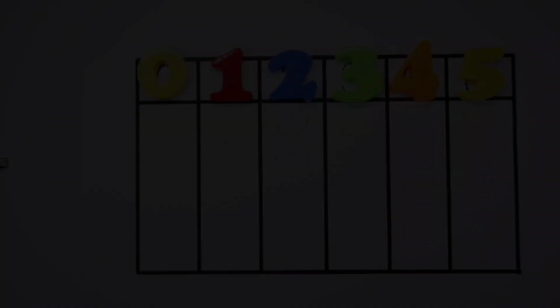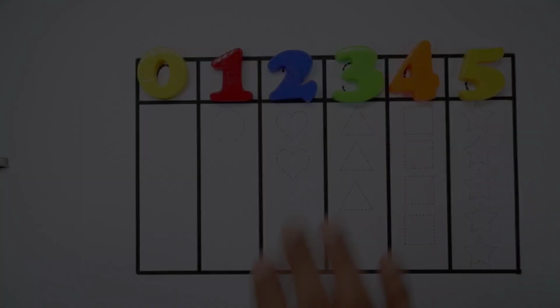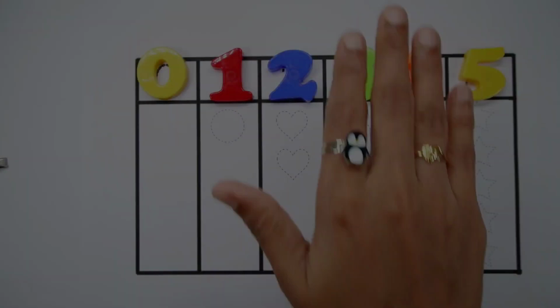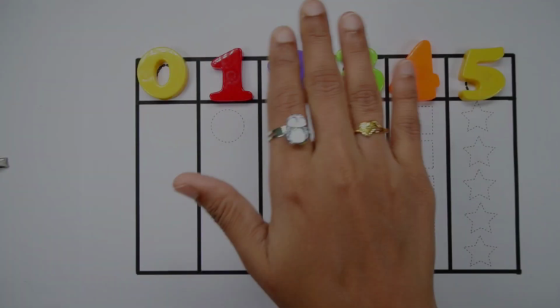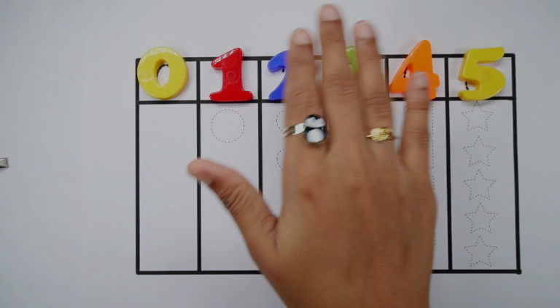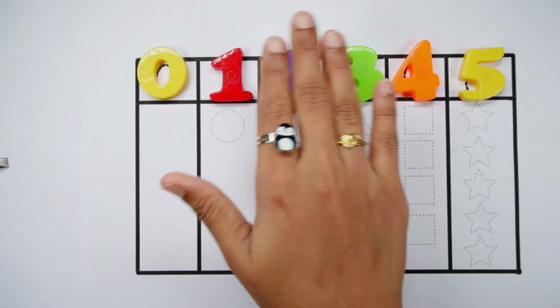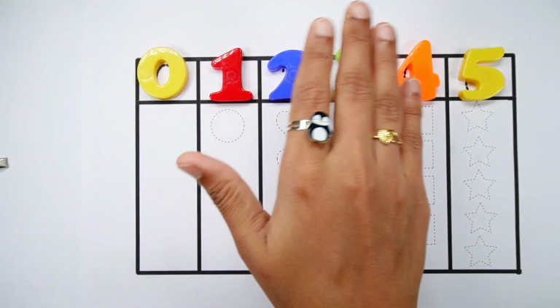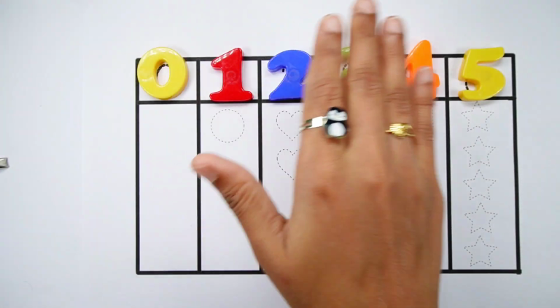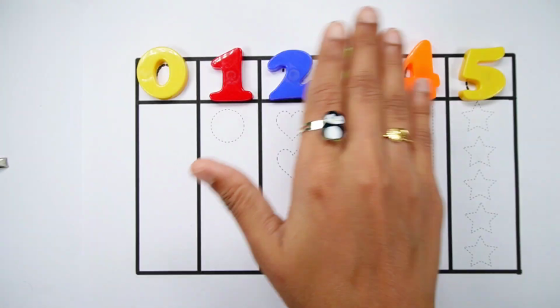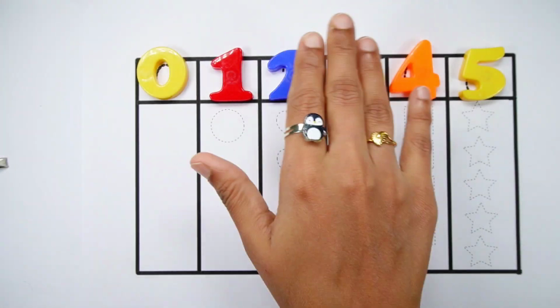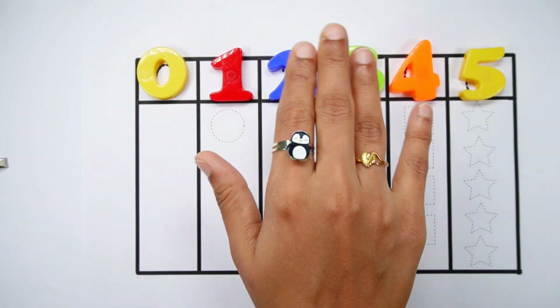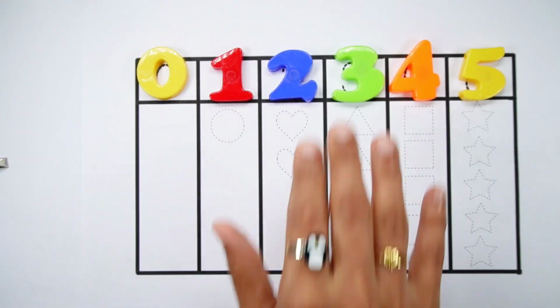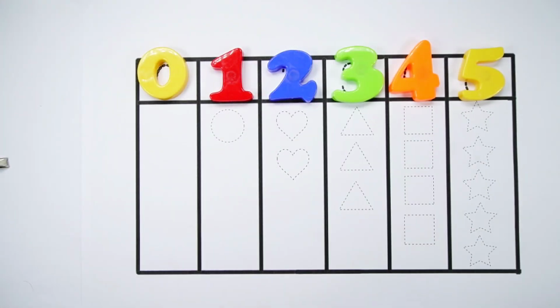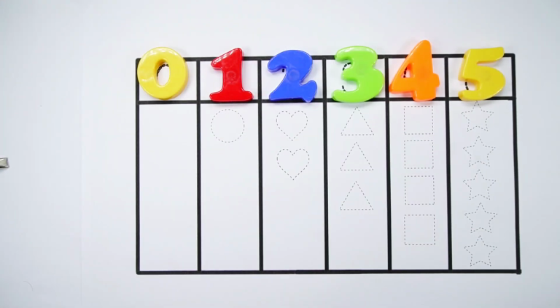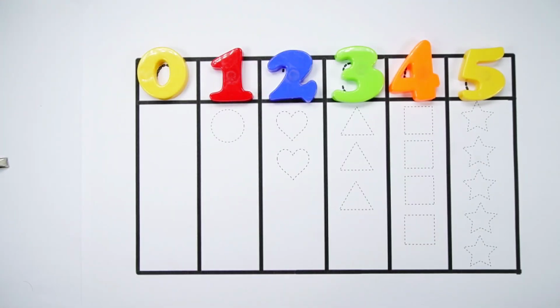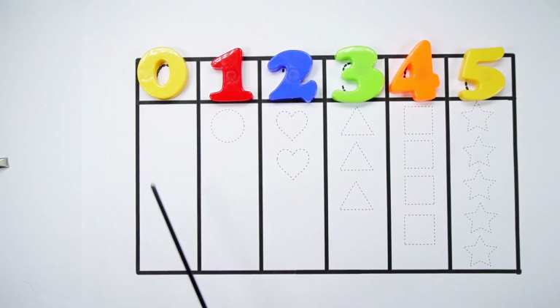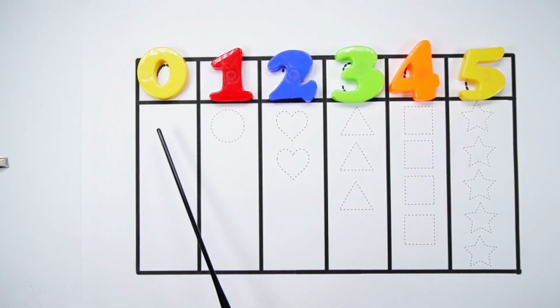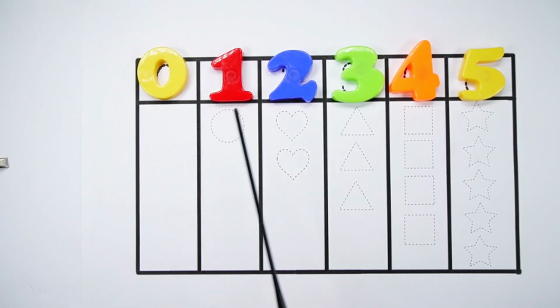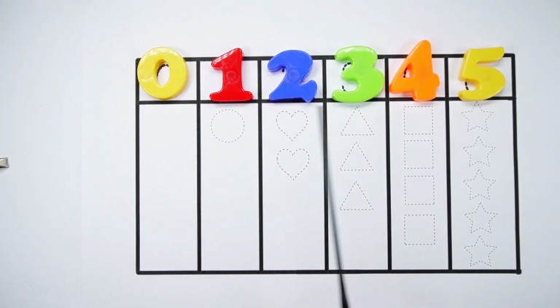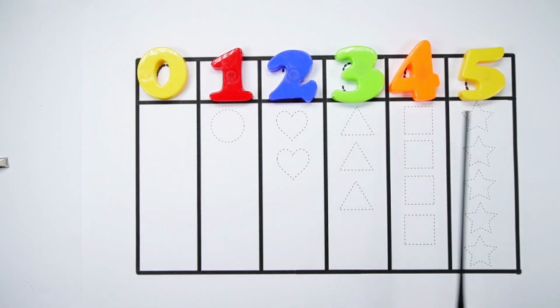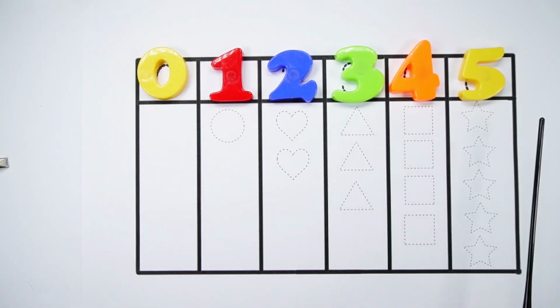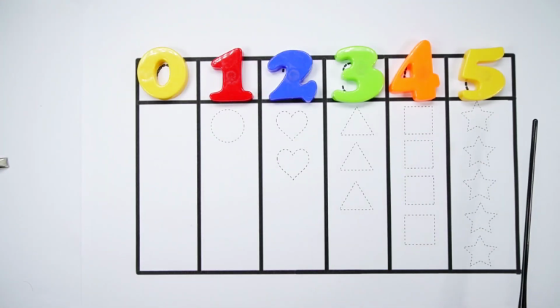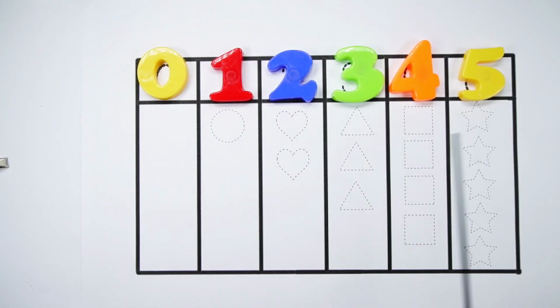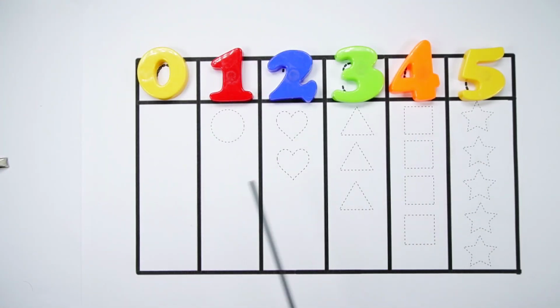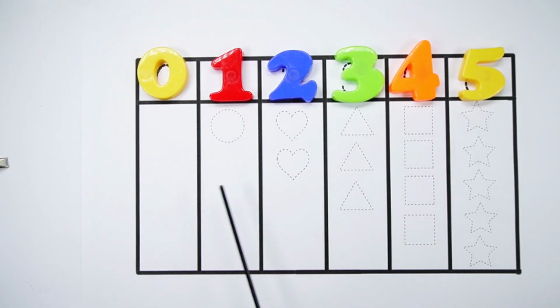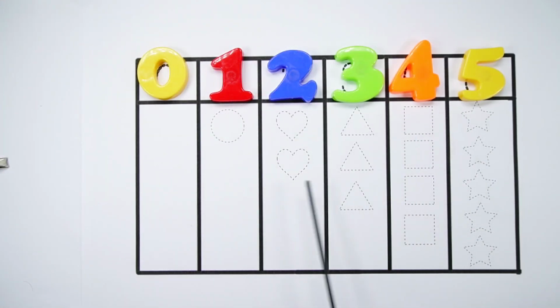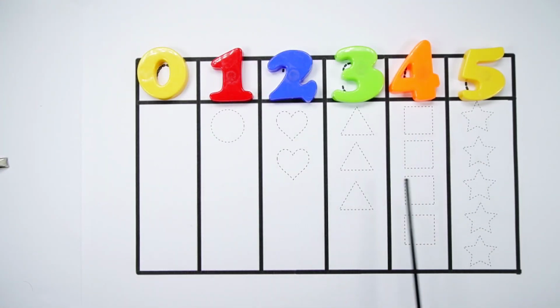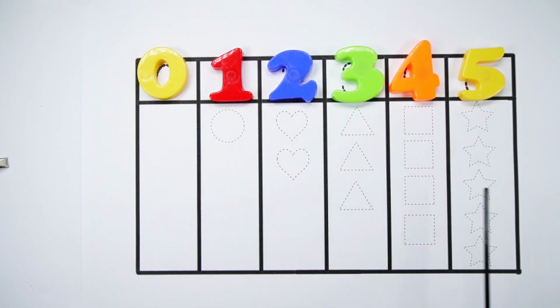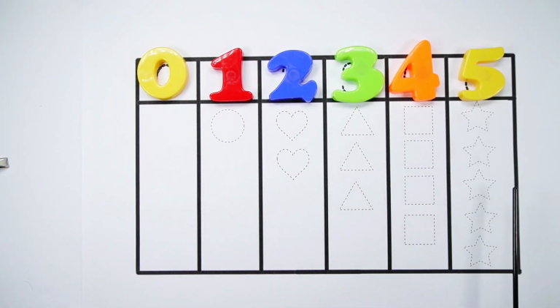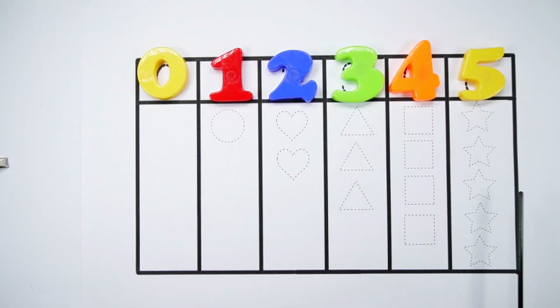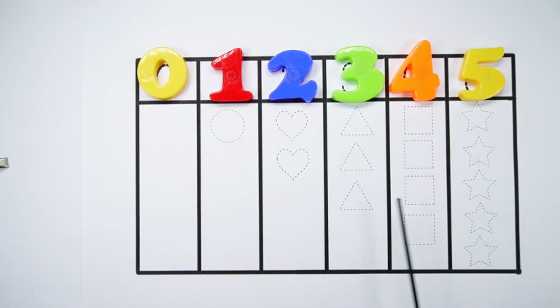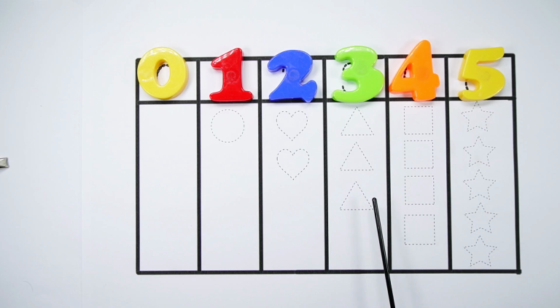Hello kids! Let's learn to count some numbers and draw some shapes.